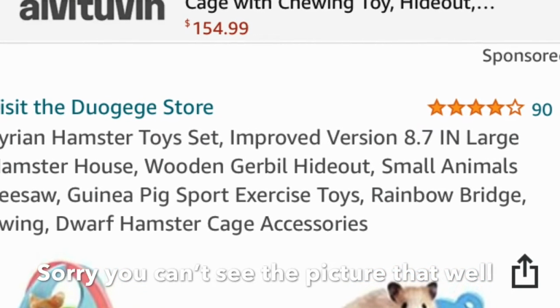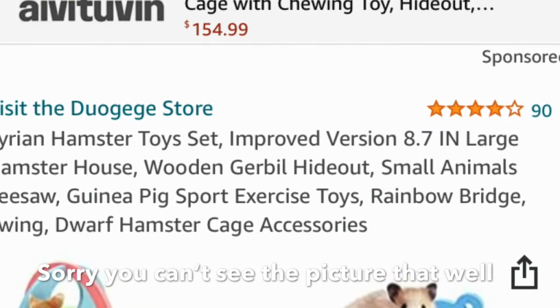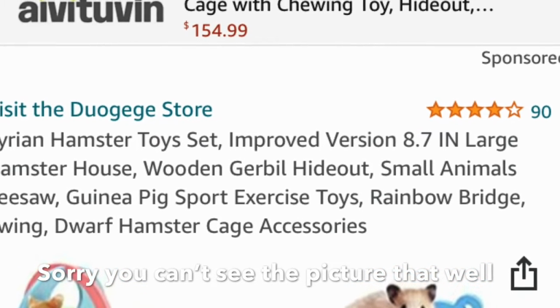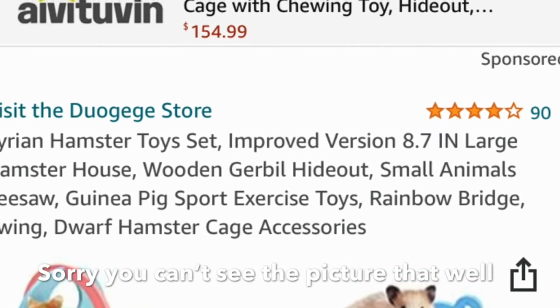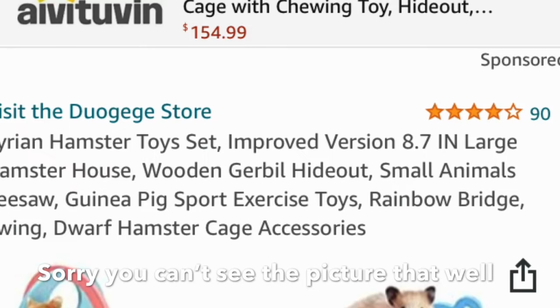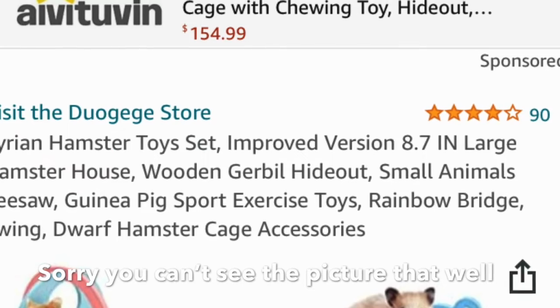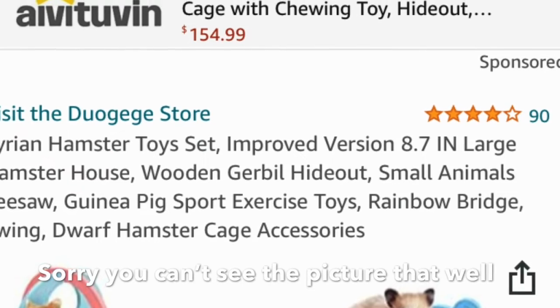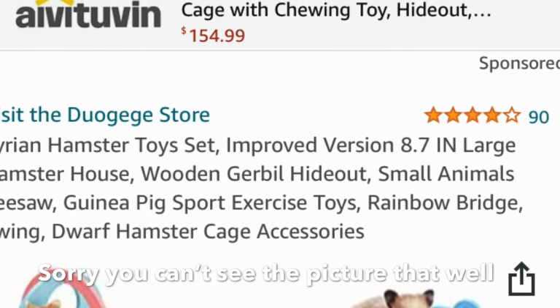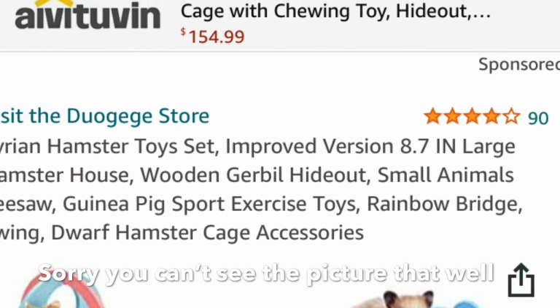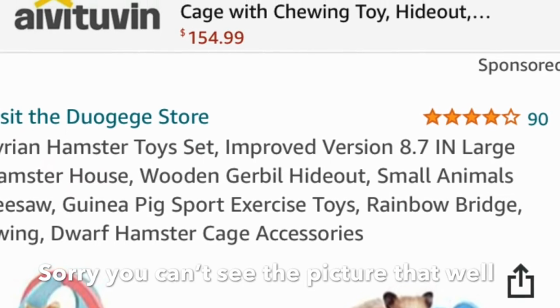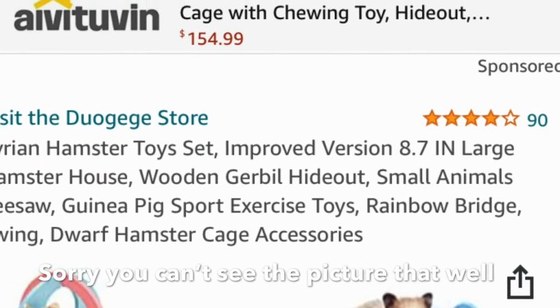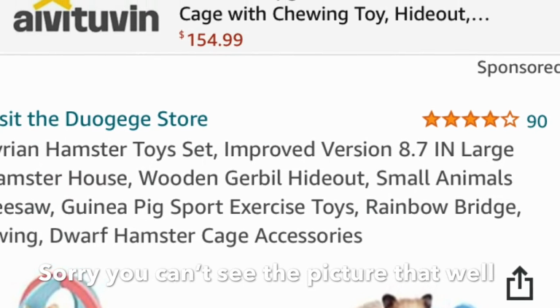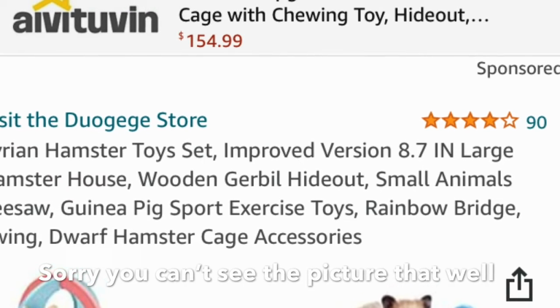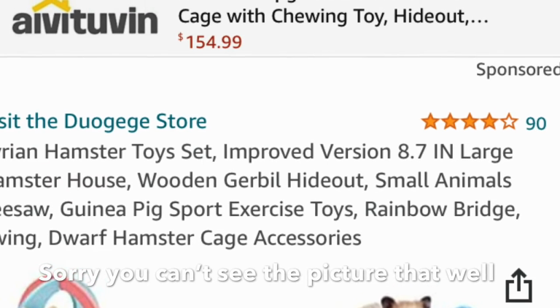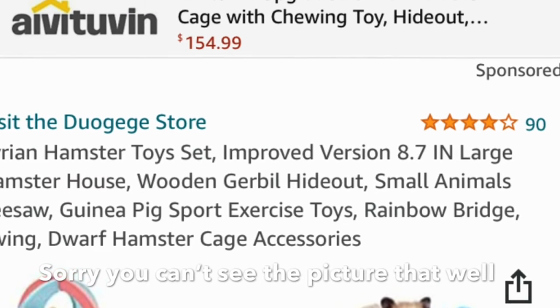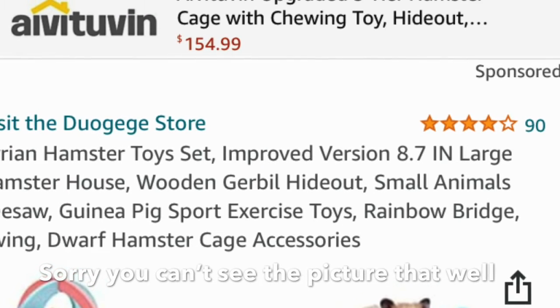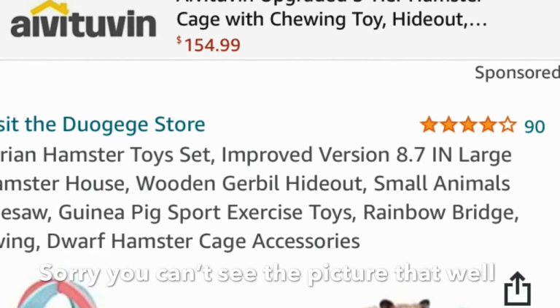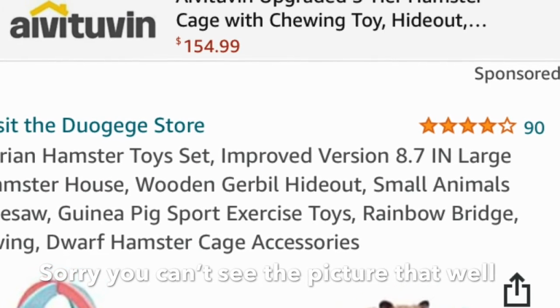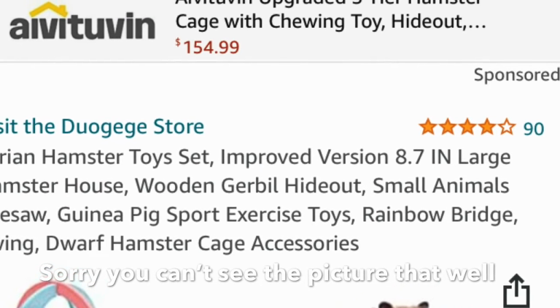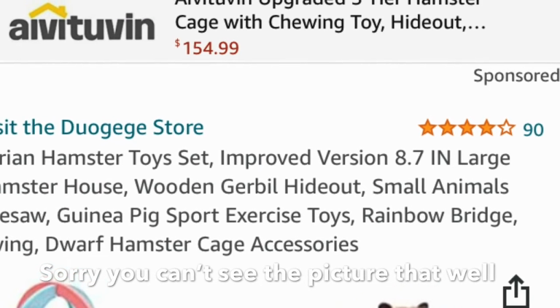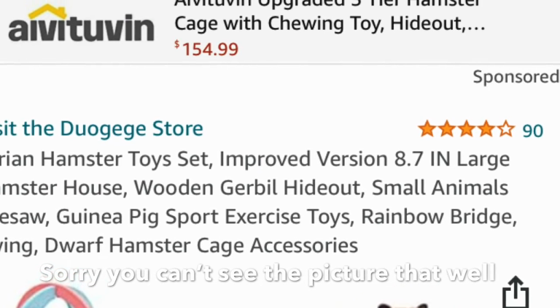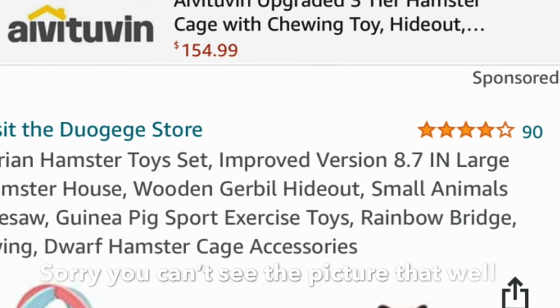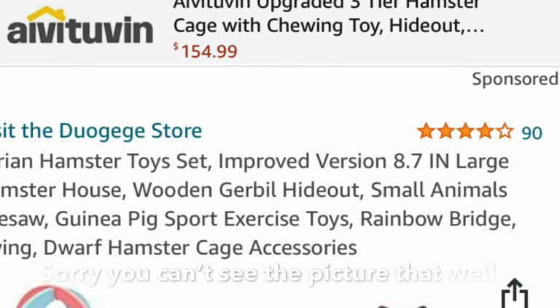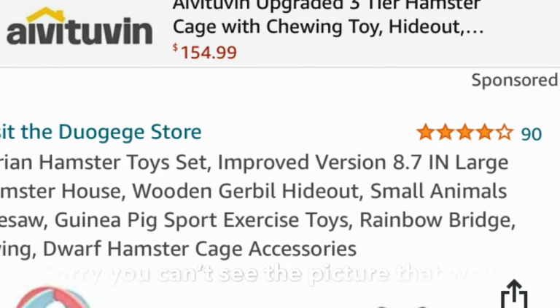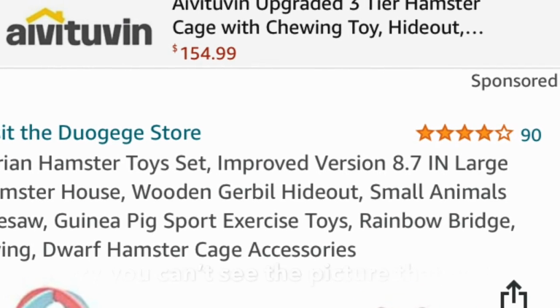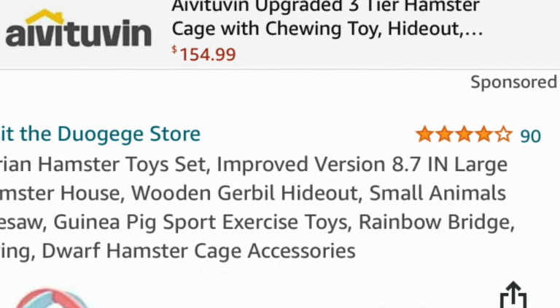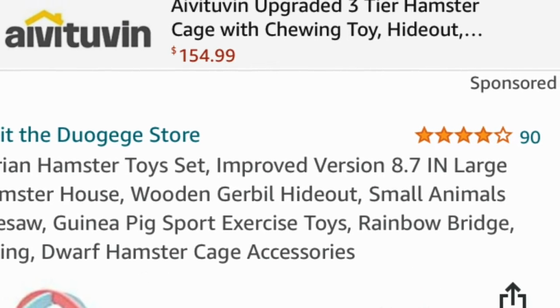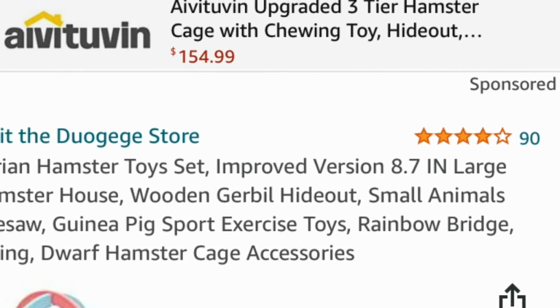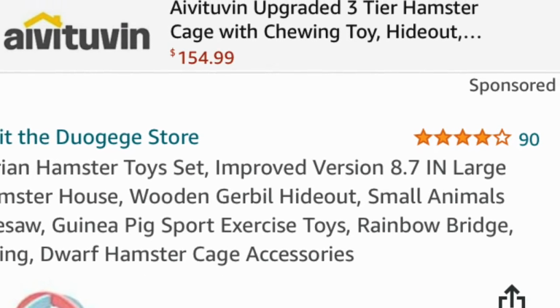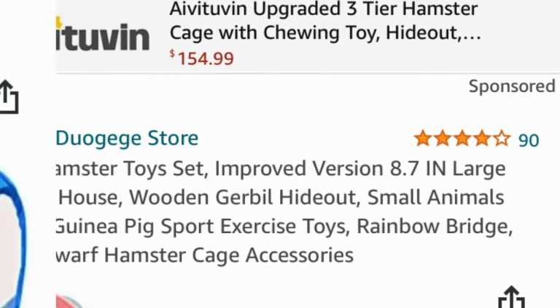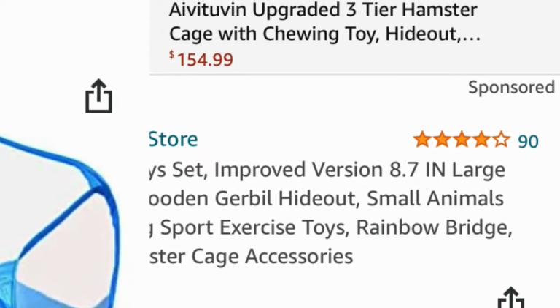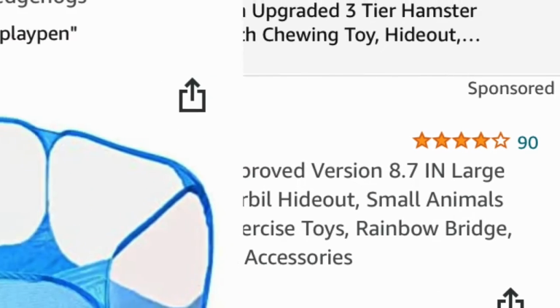The next item we have are these hamster toys — they're colorful. I lean toward the natural stuff, but these are completely fine toys.